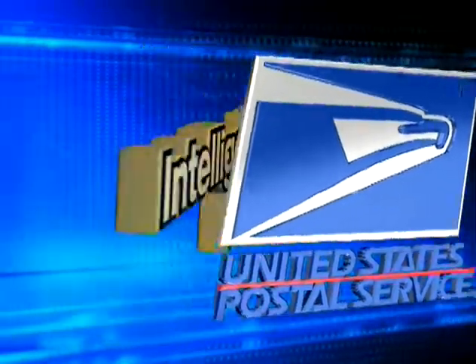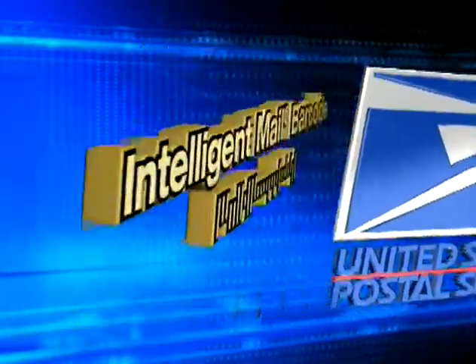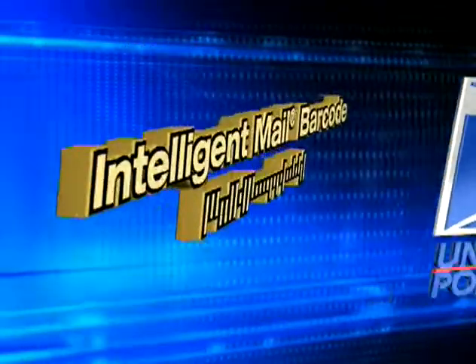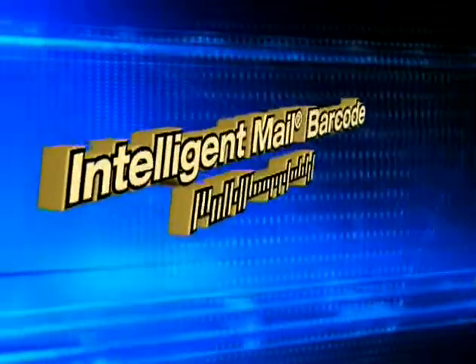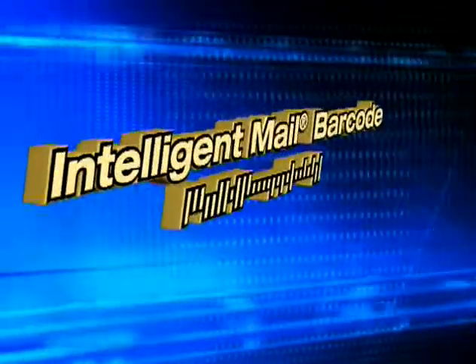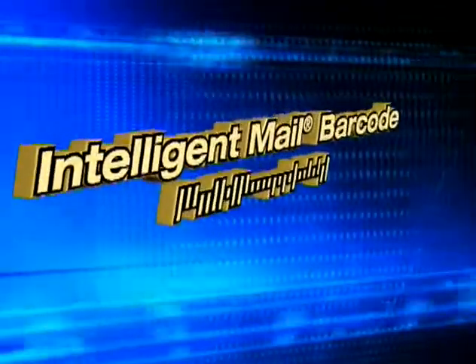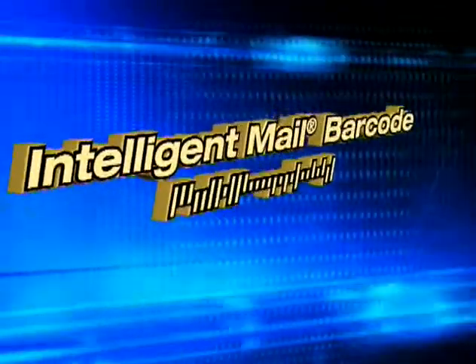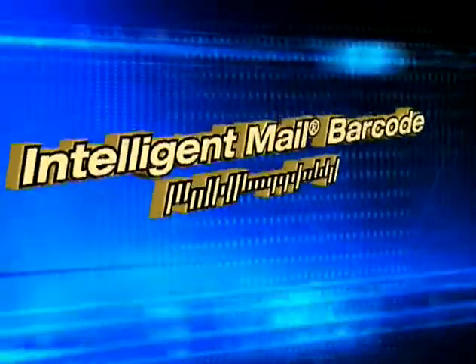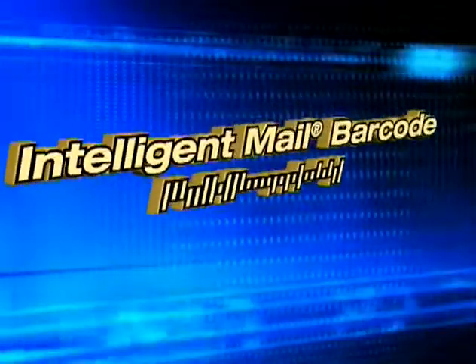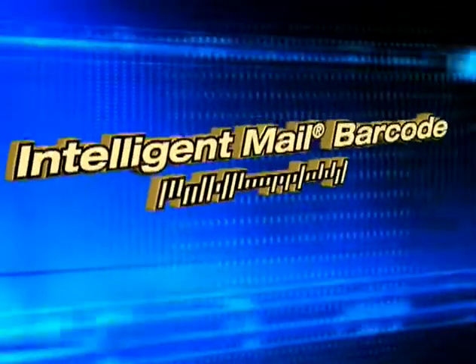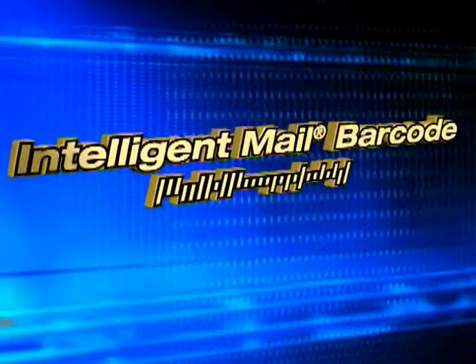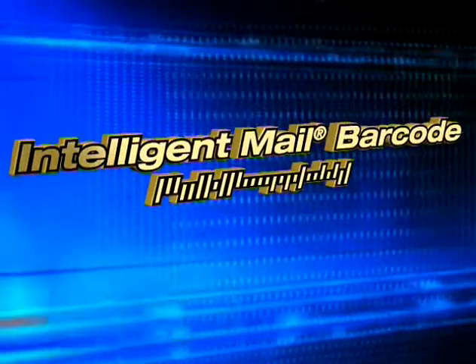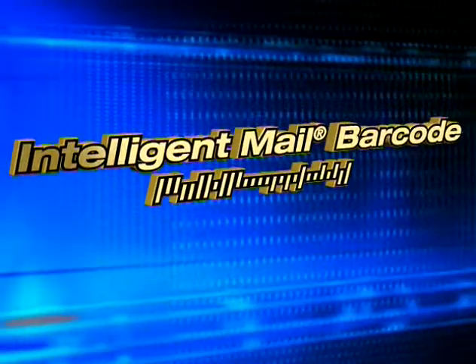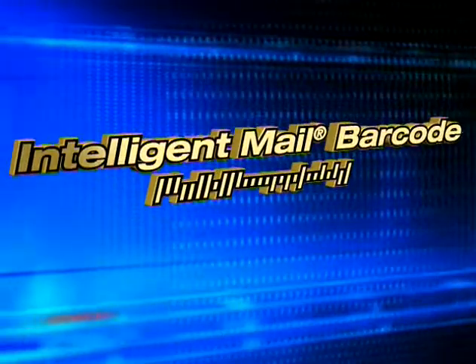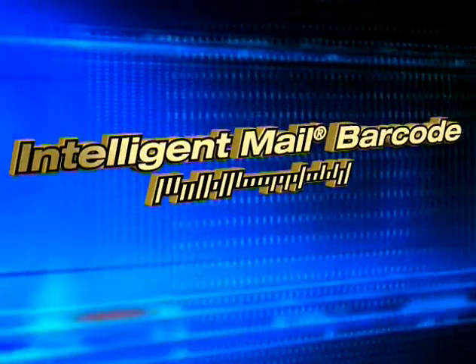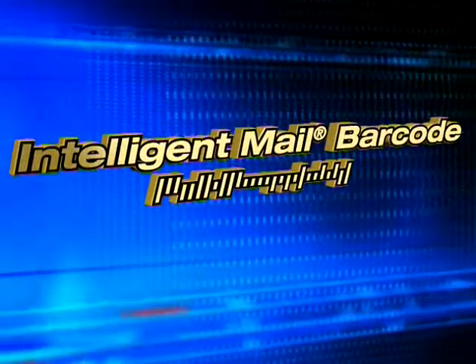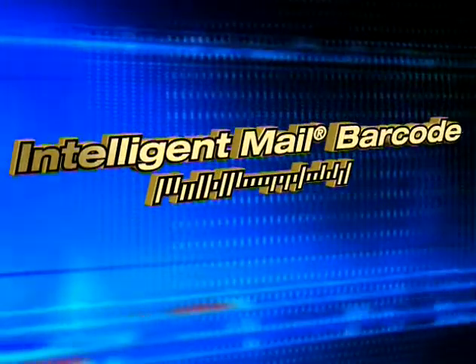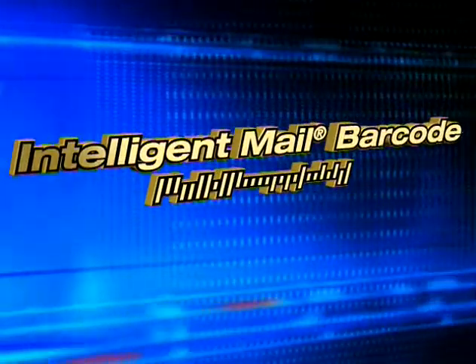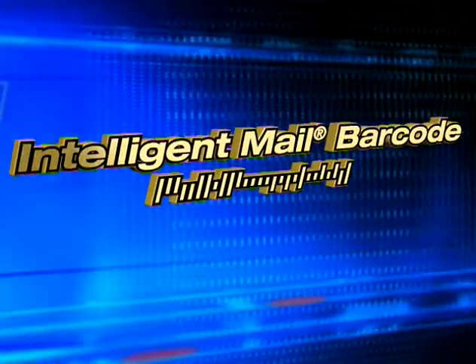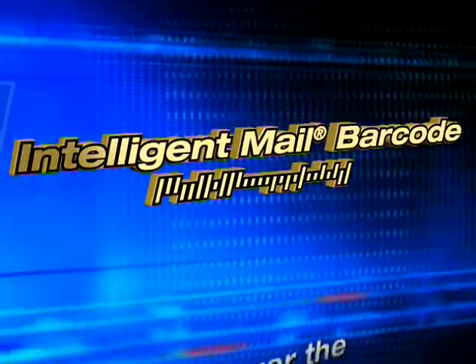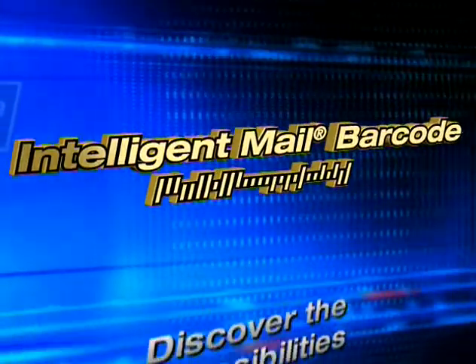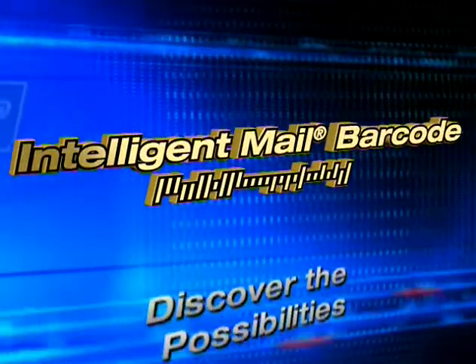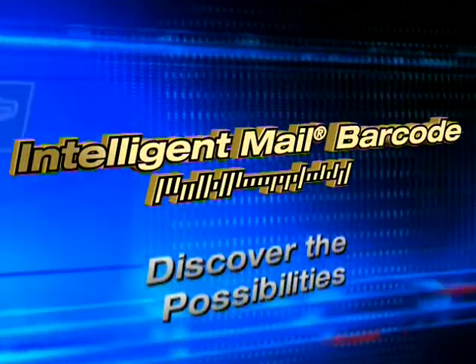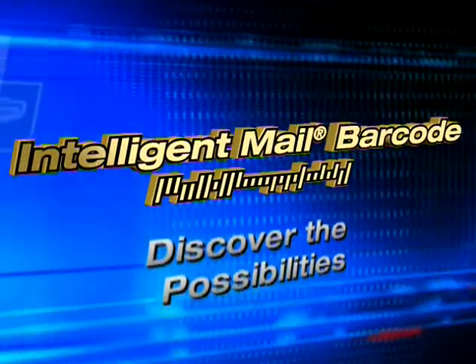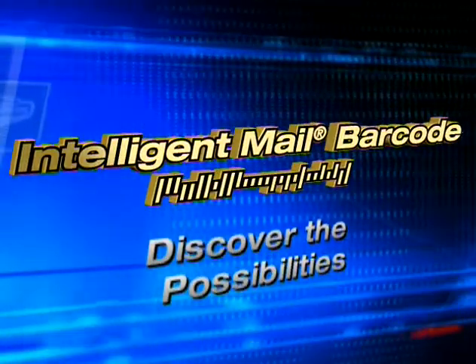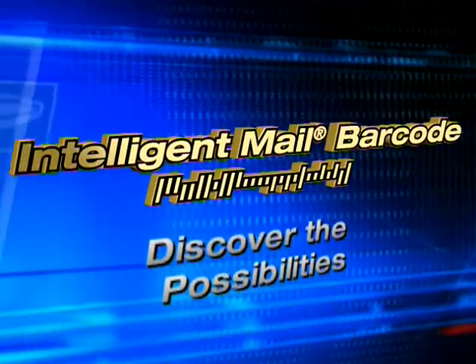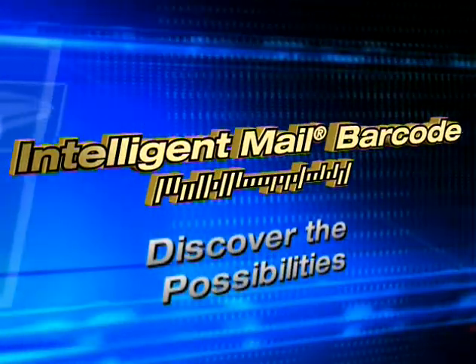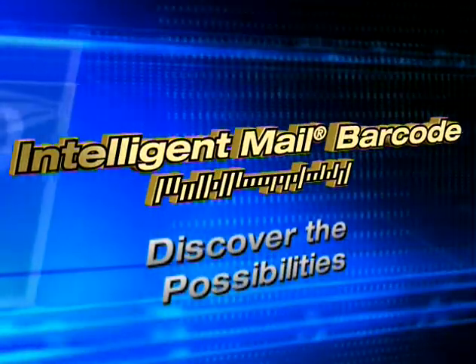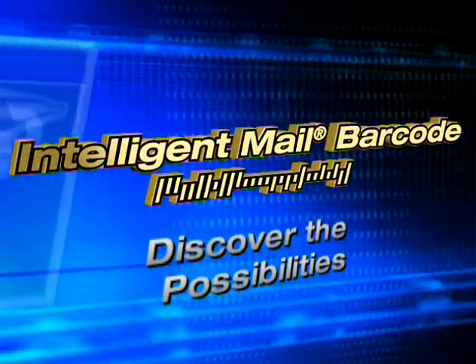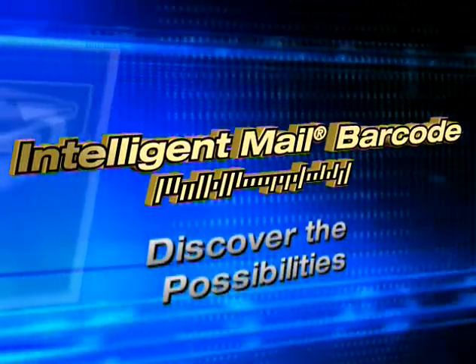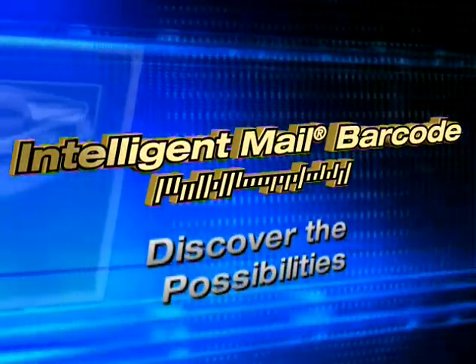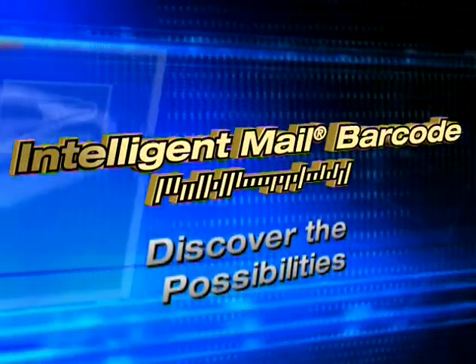The Intelligent Mail Barcode for Letters and Flats. Discover the possibilities.